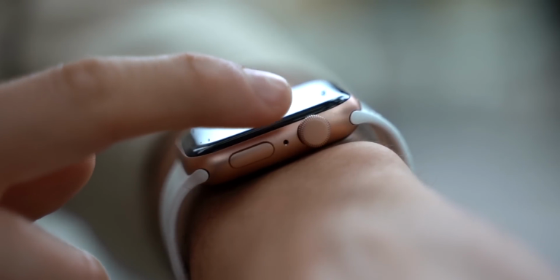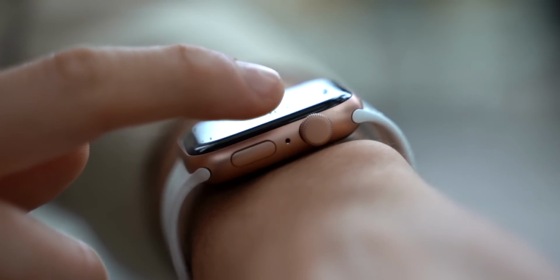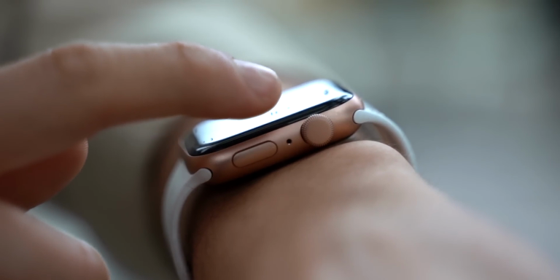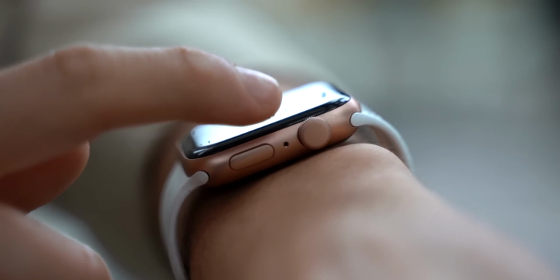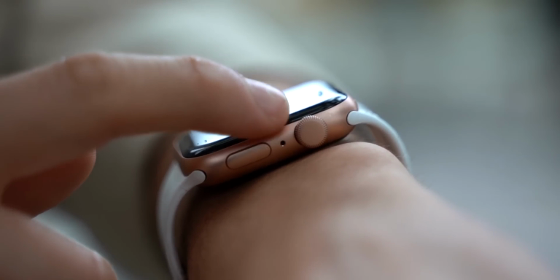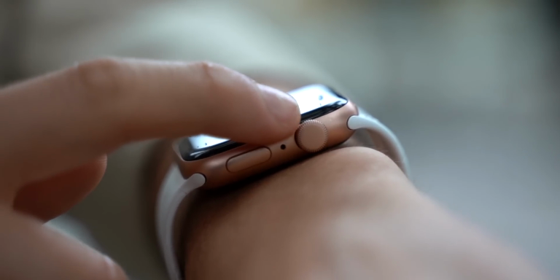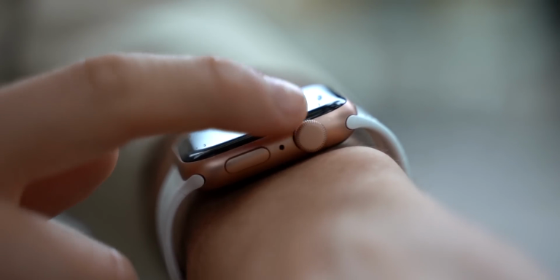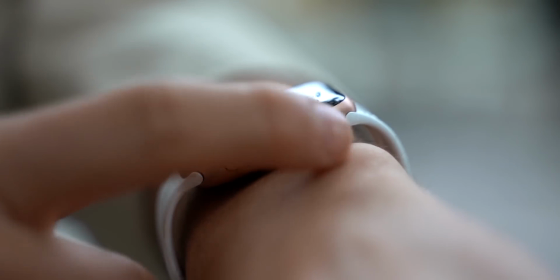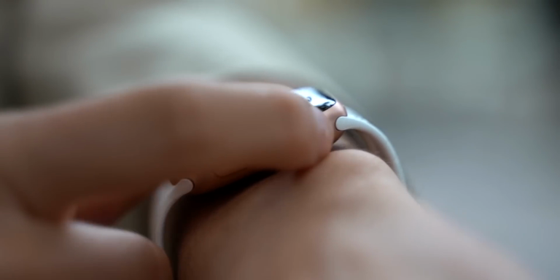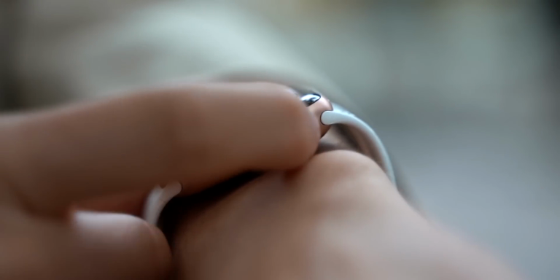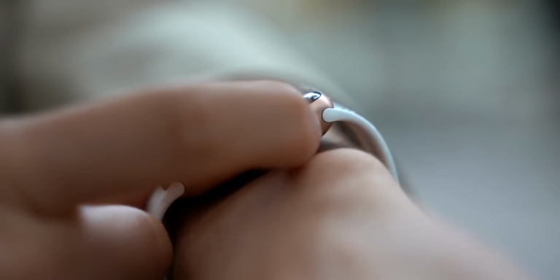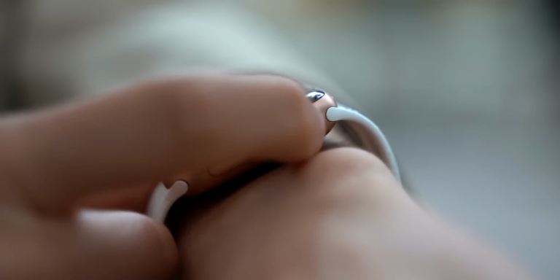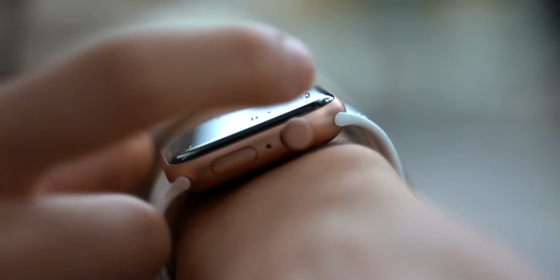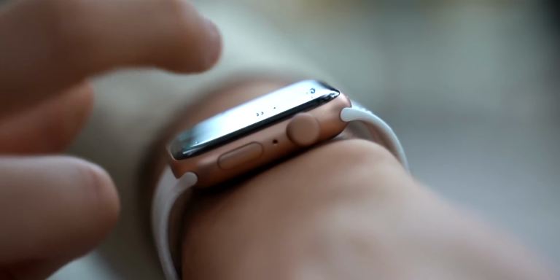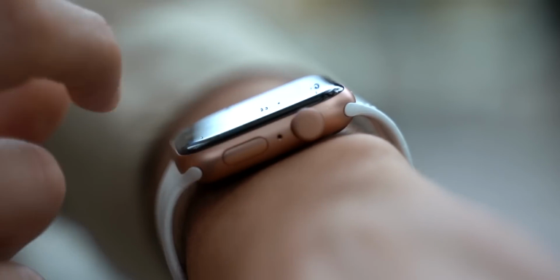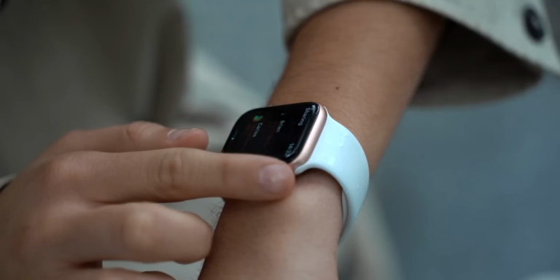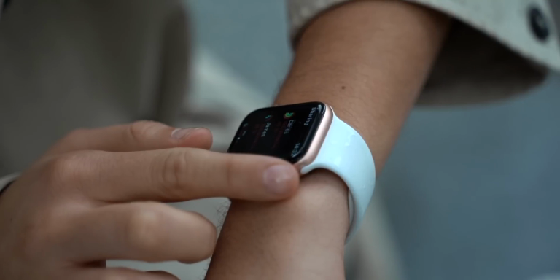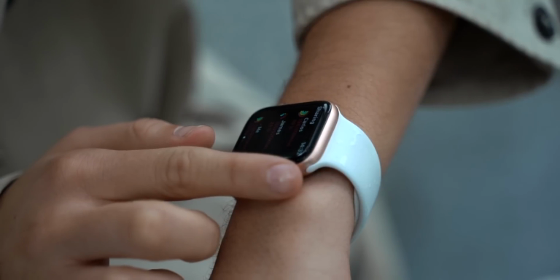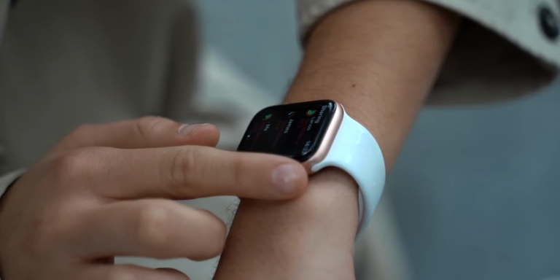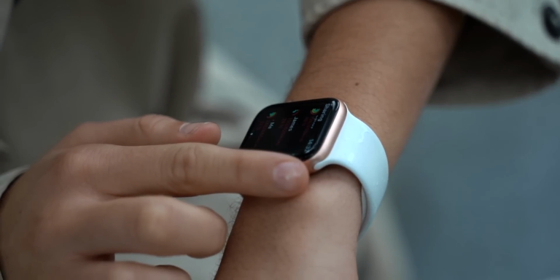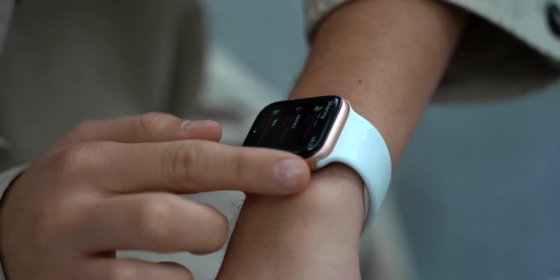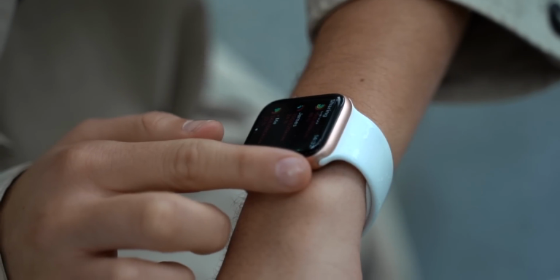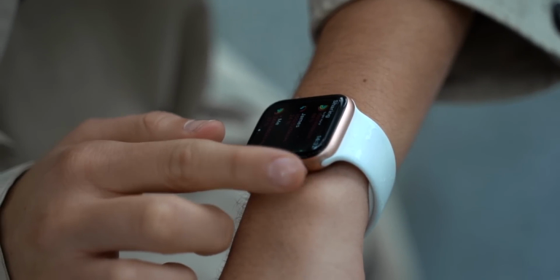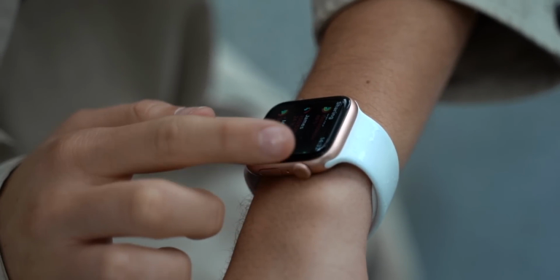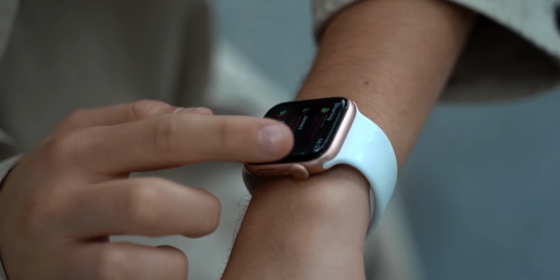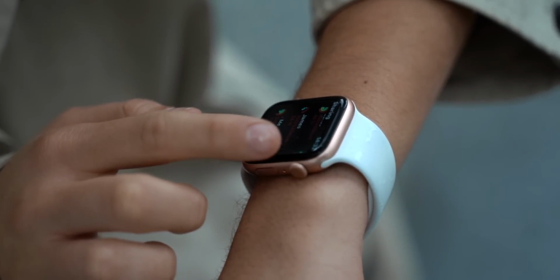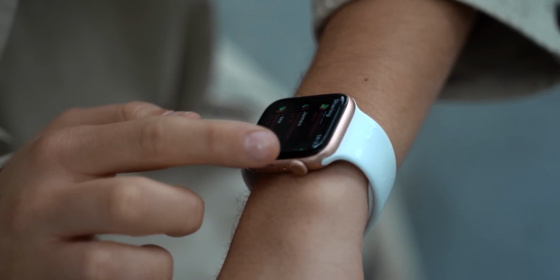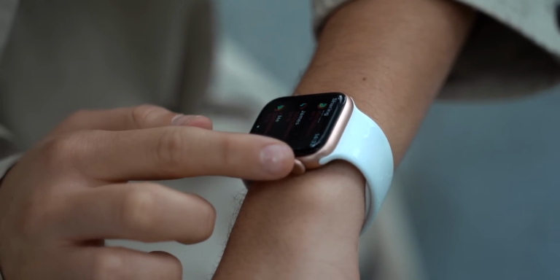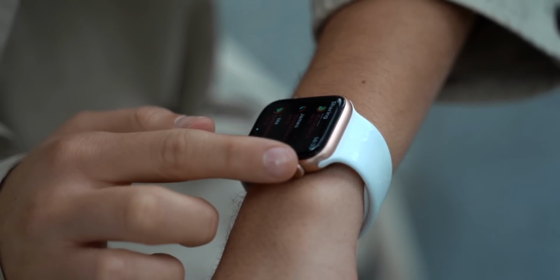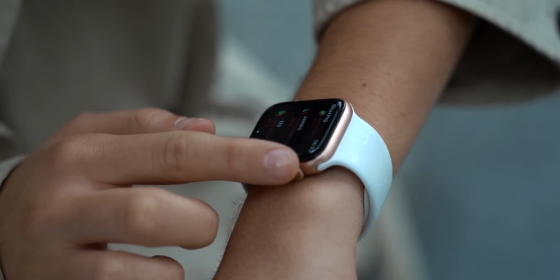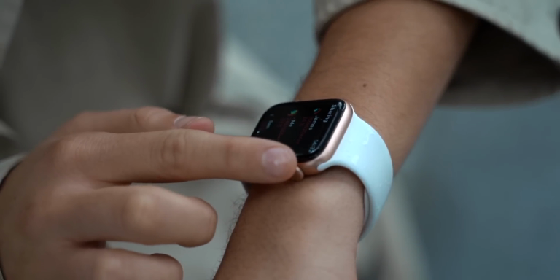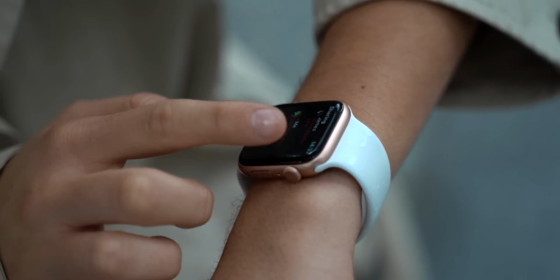We get the same digital crown, which is probably the most satisfying thing for me, for basically navigating through the Apple Watch.